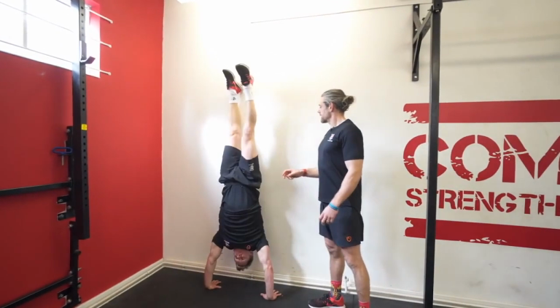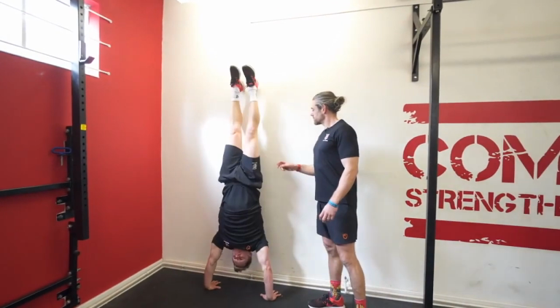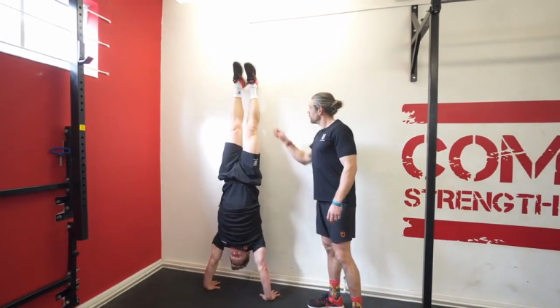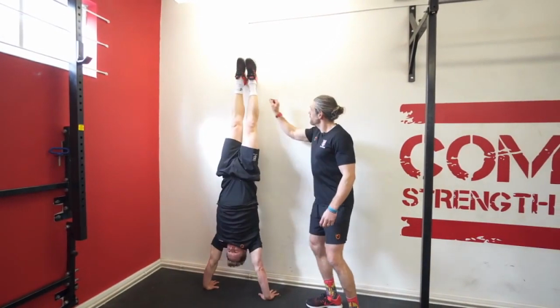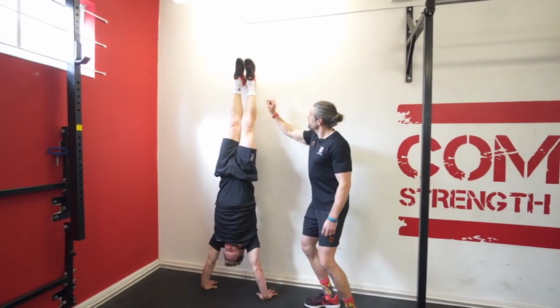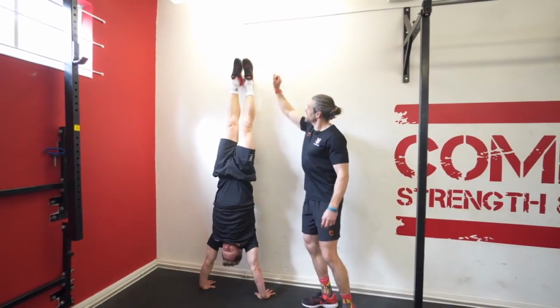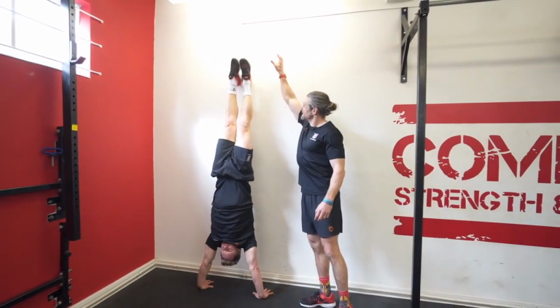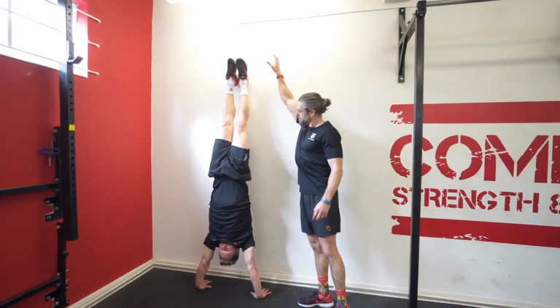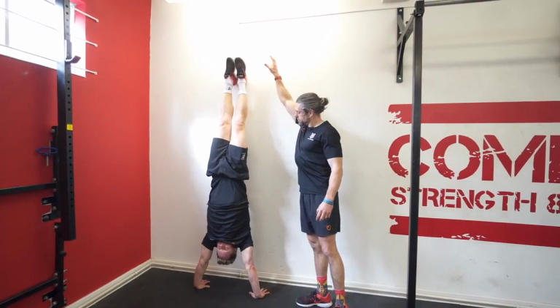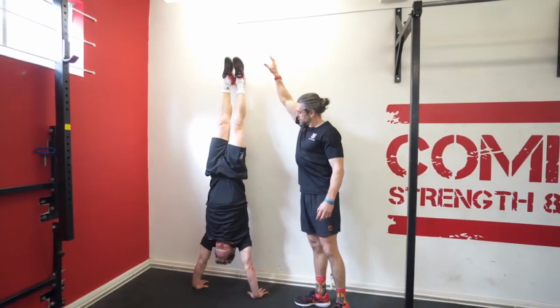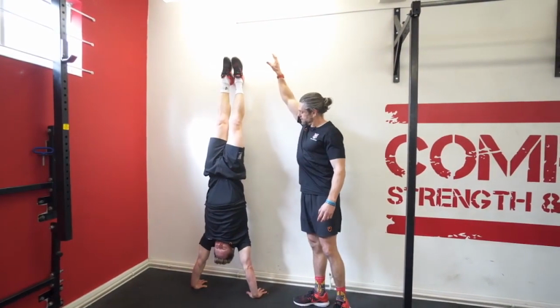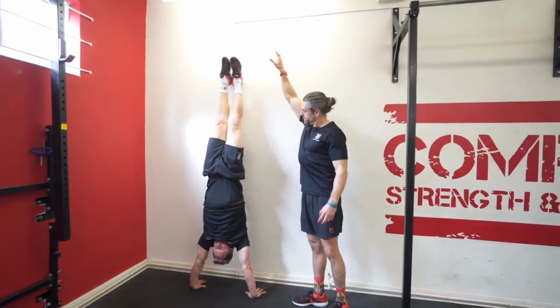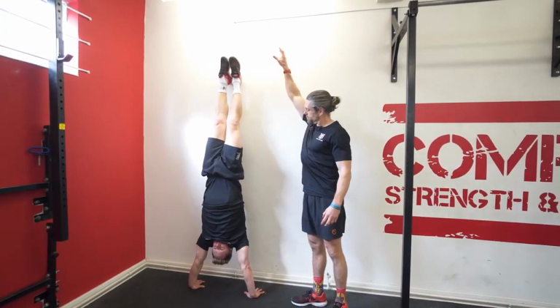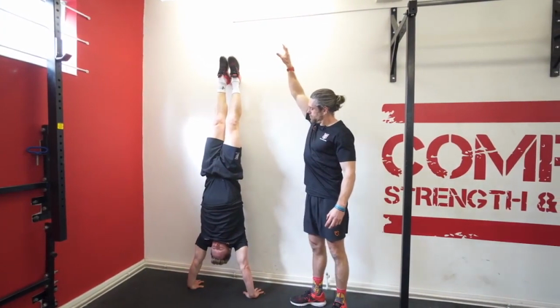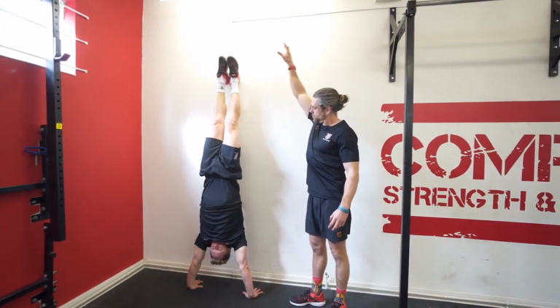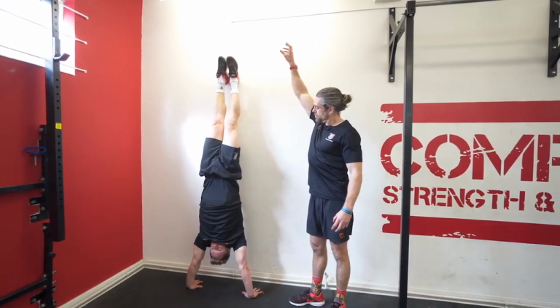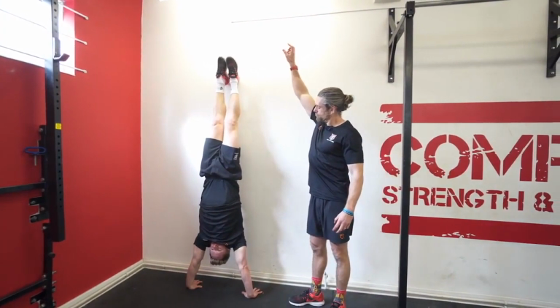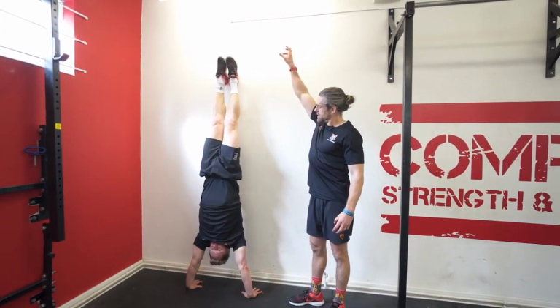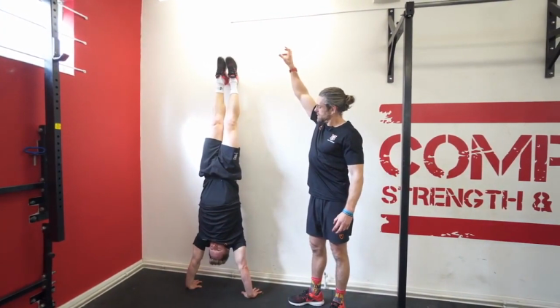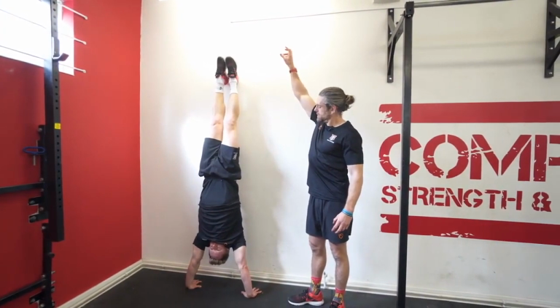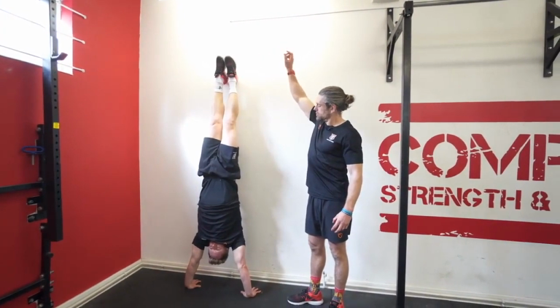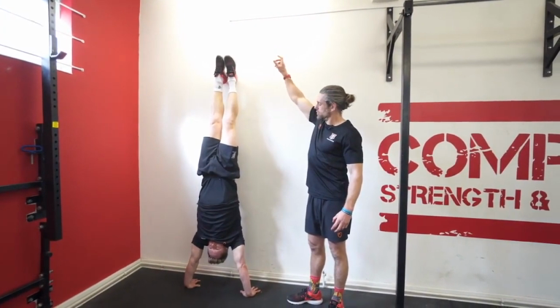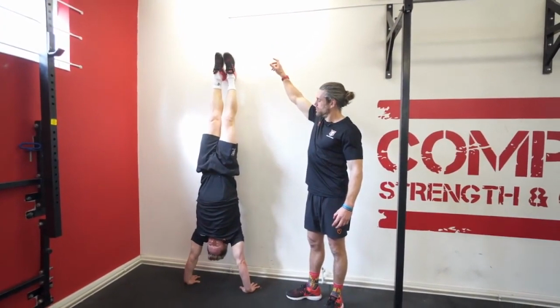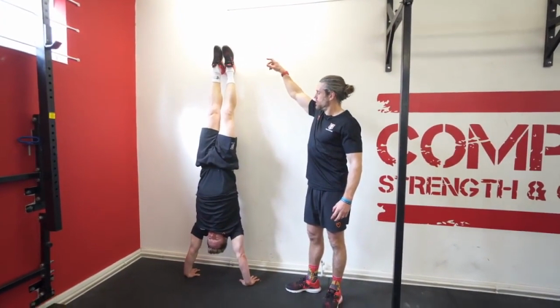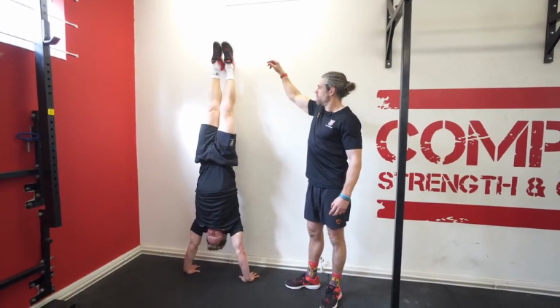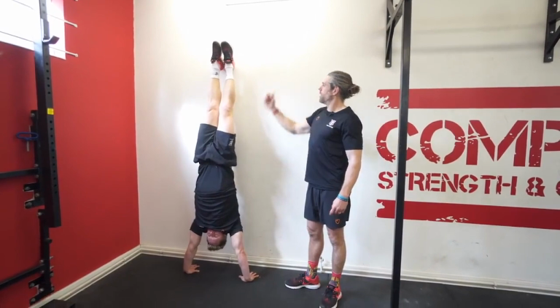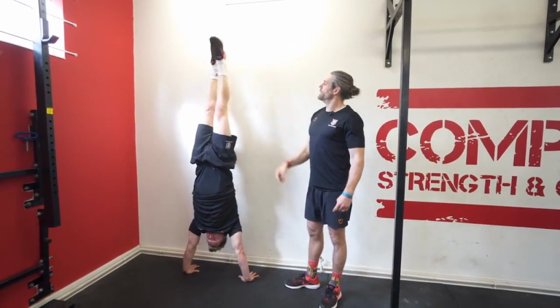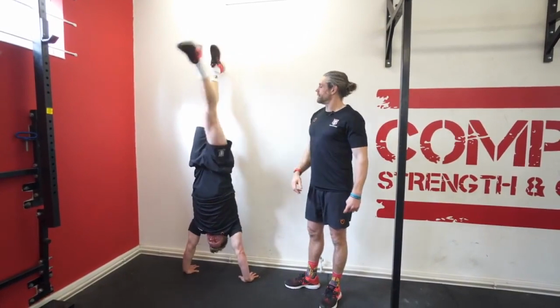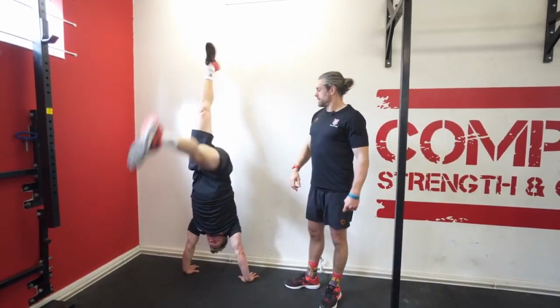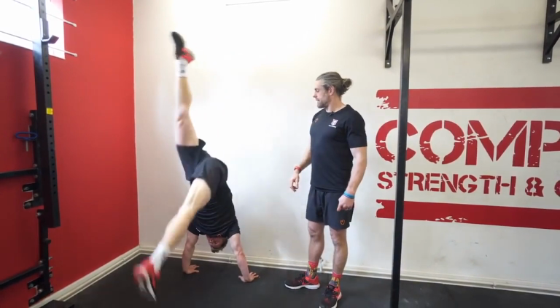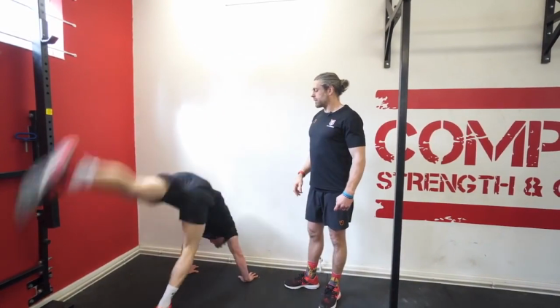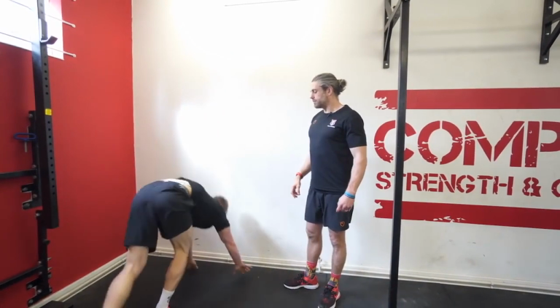Kick to the wall, feet as high, always pushing to the sky — 5, 4, 3, 2, 1. Down we come.